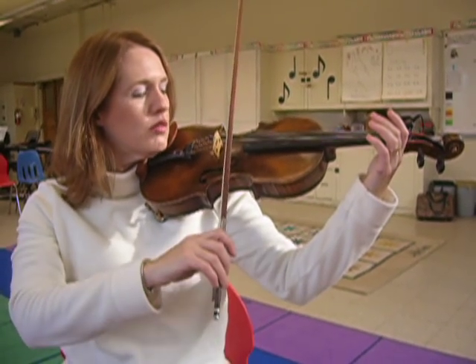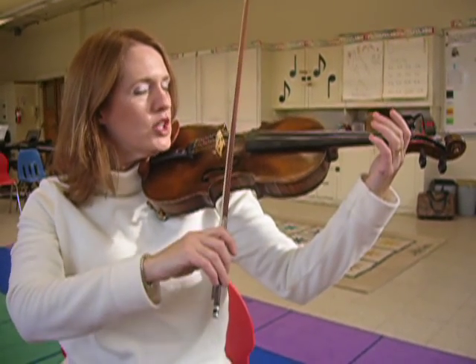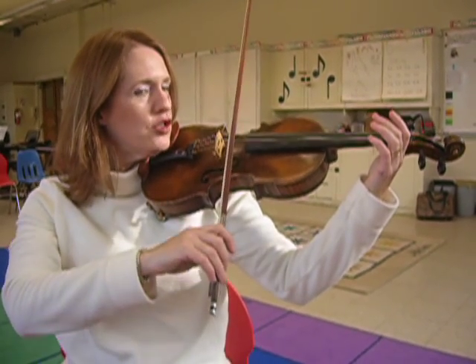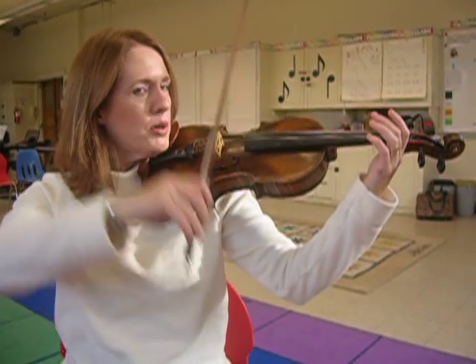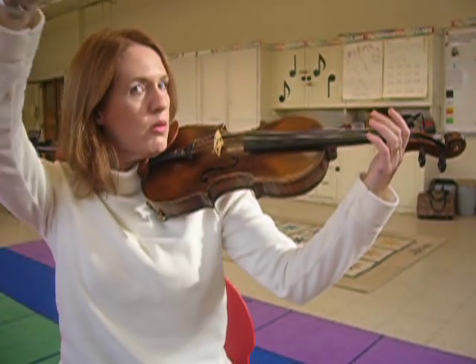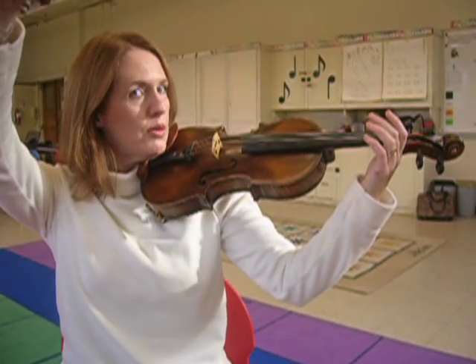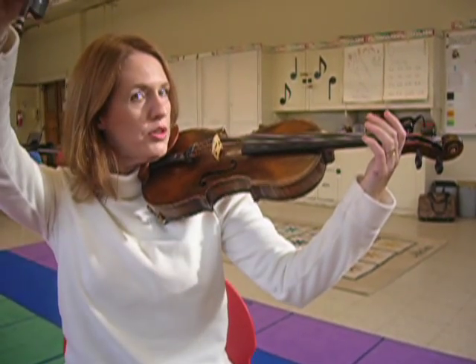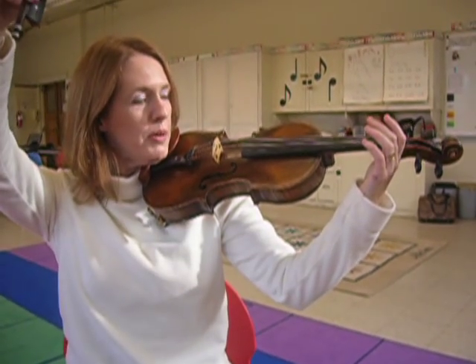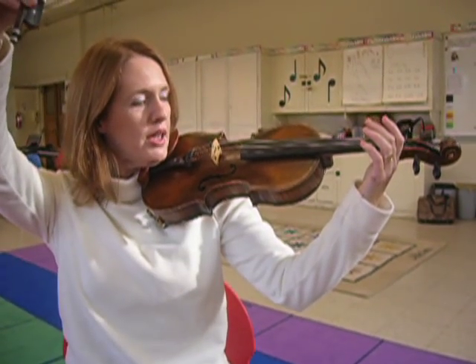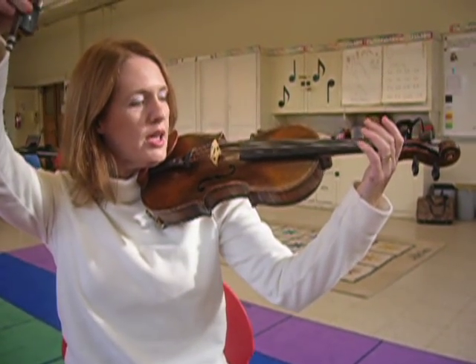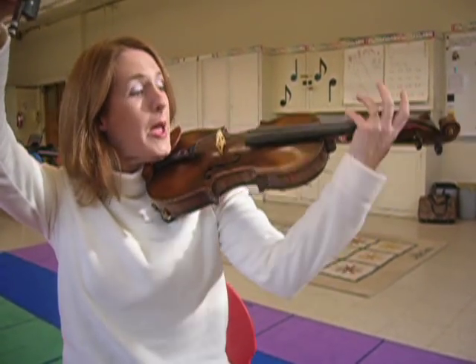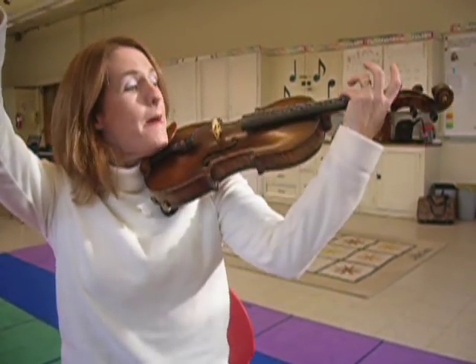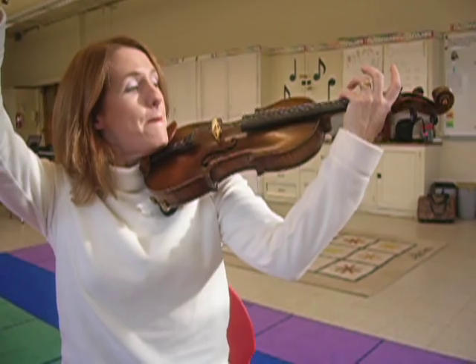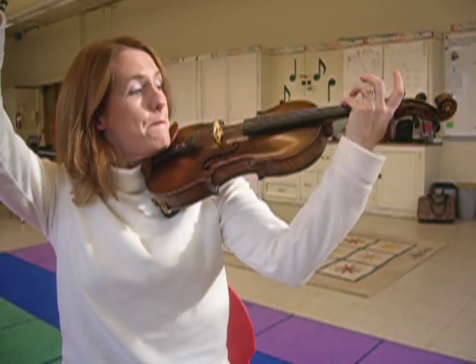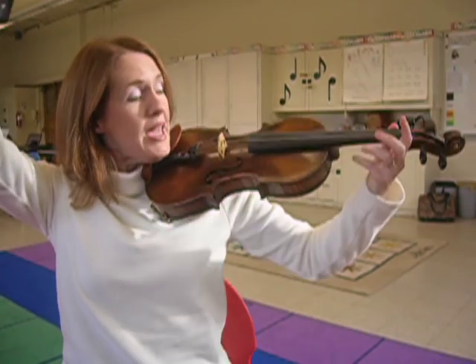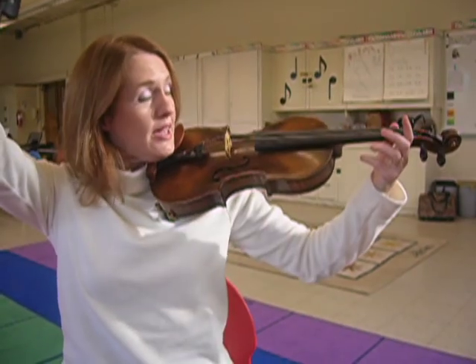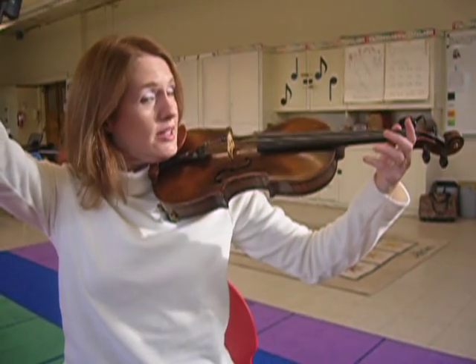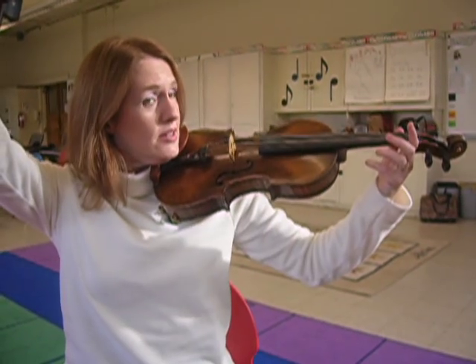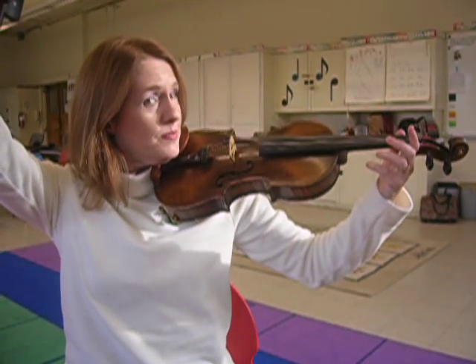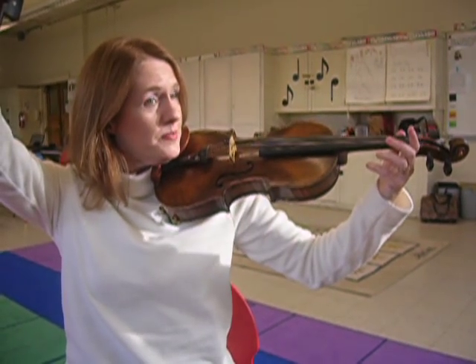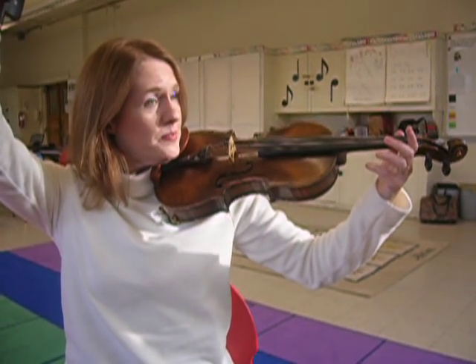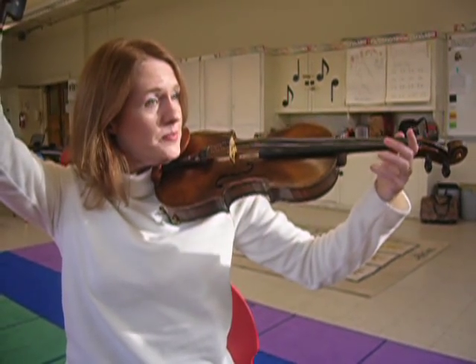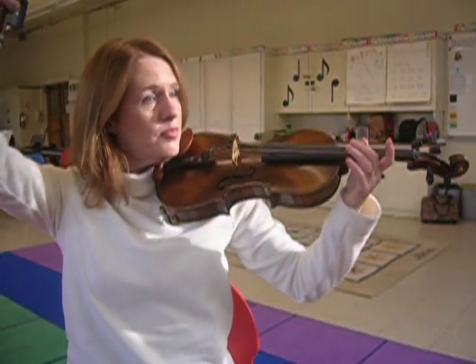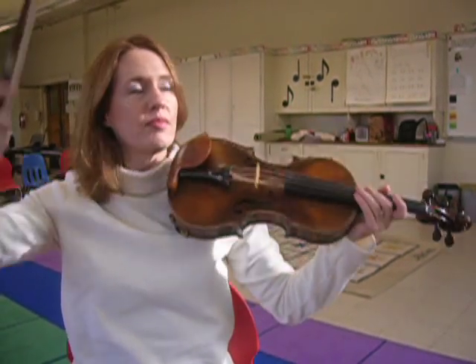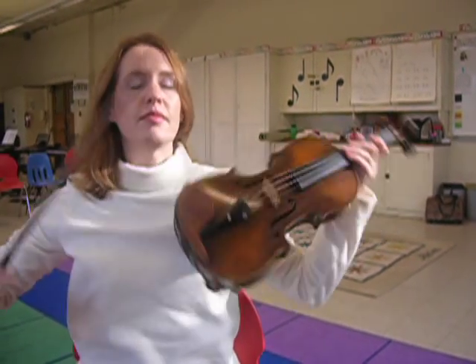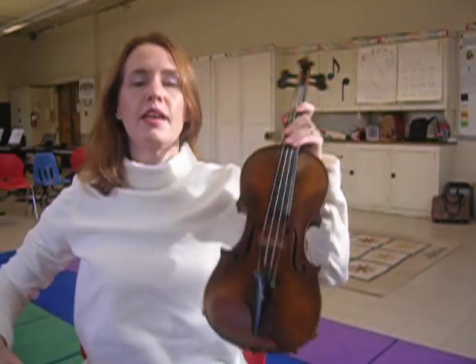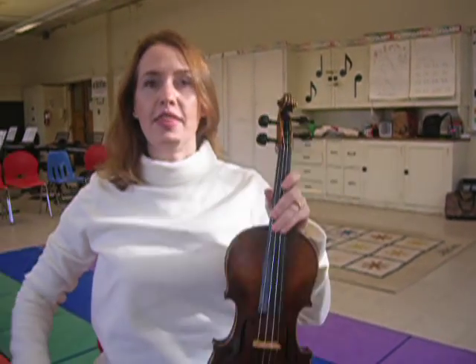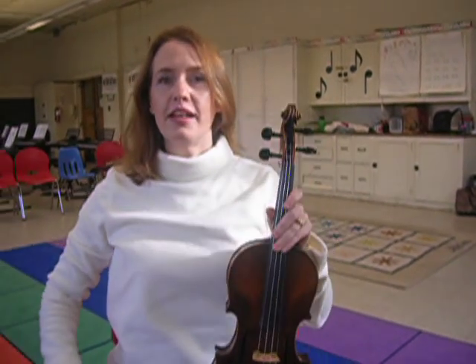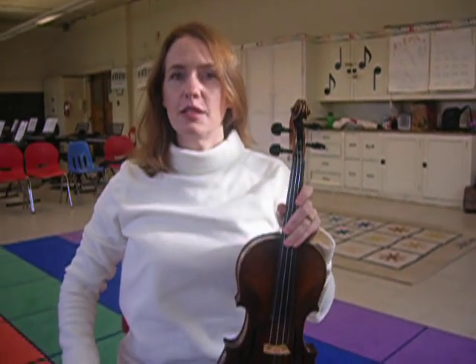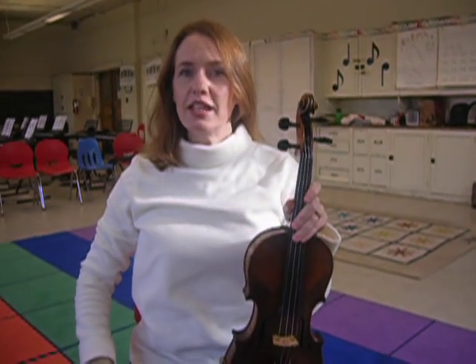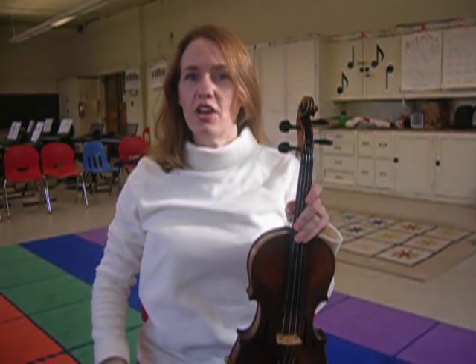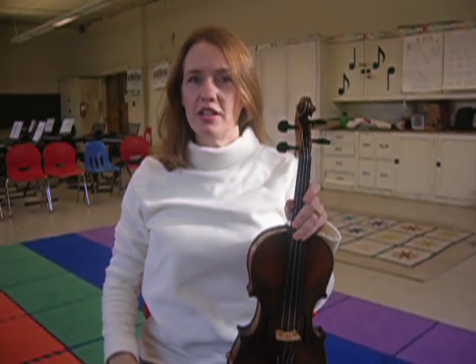Lift your bow and with your pinky, pink. And that's the bunny song.